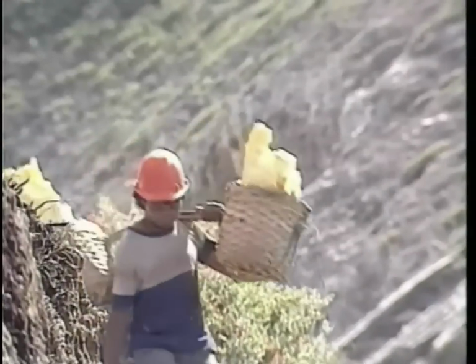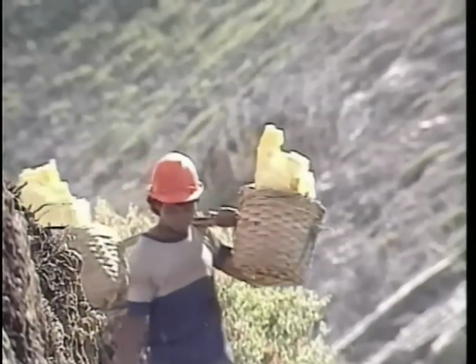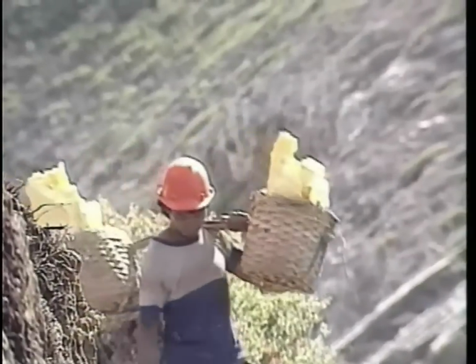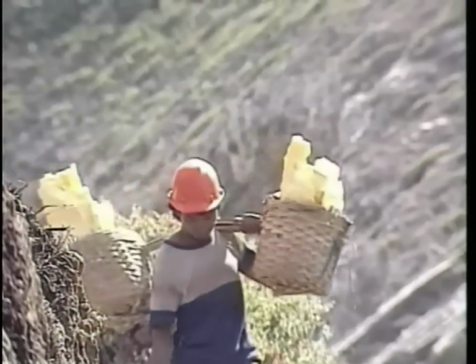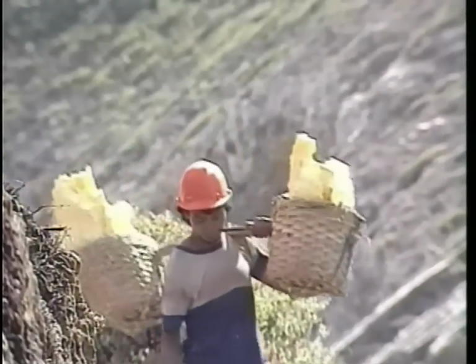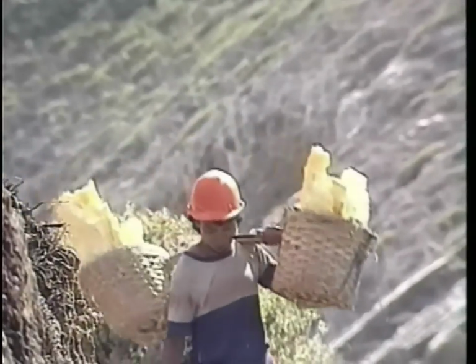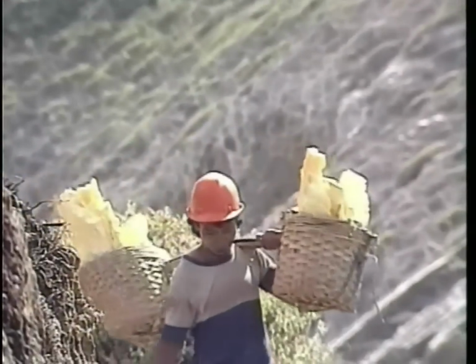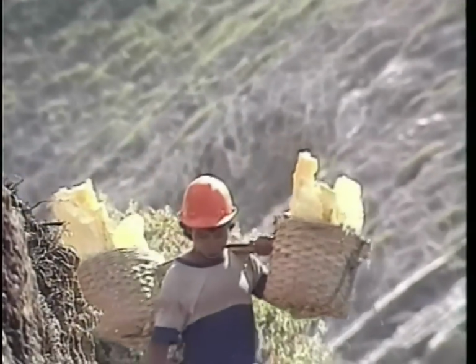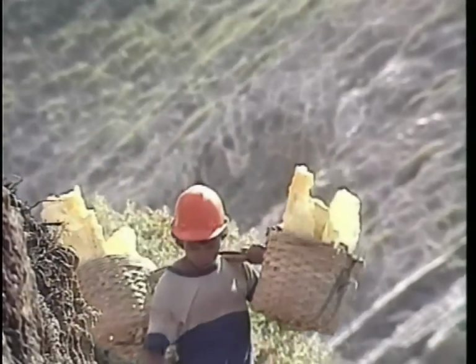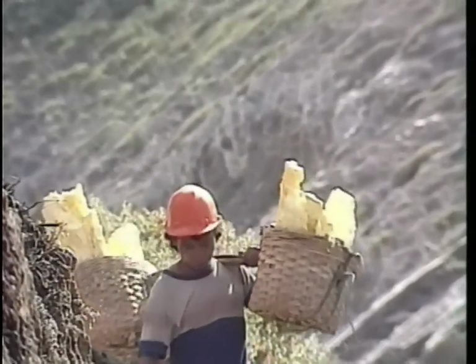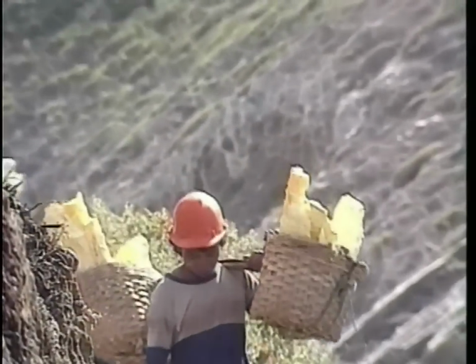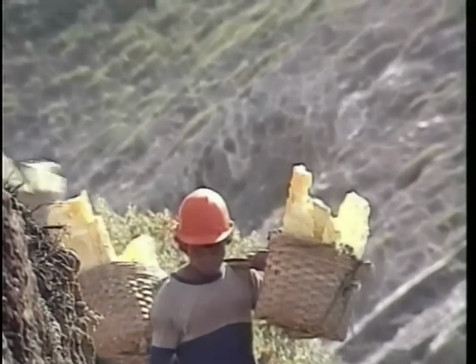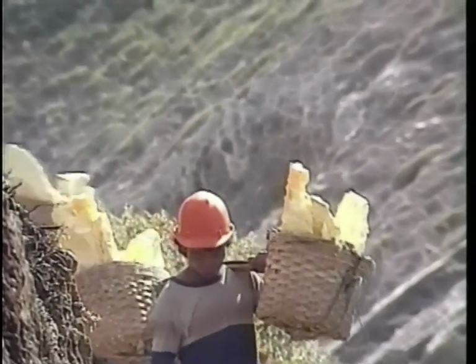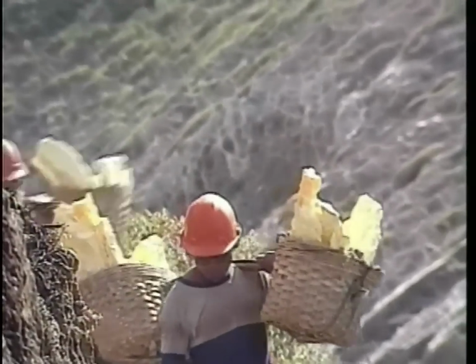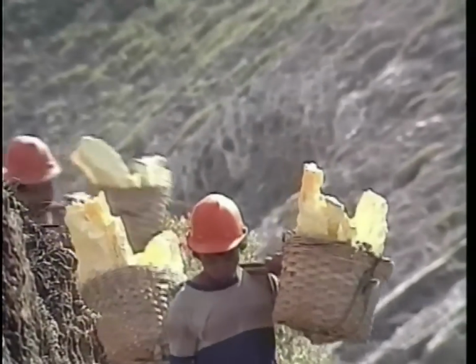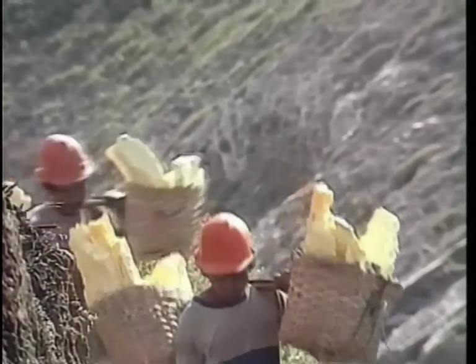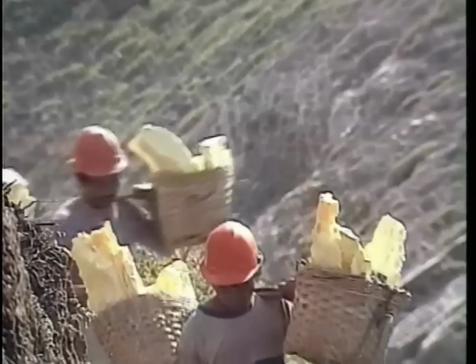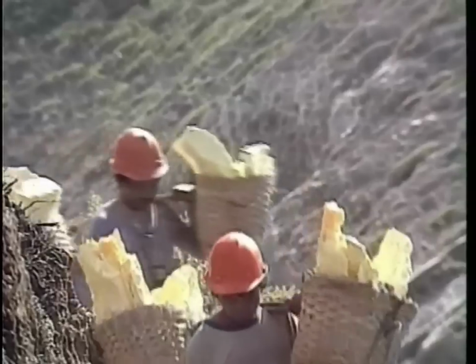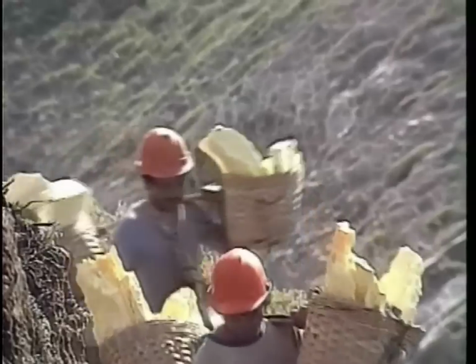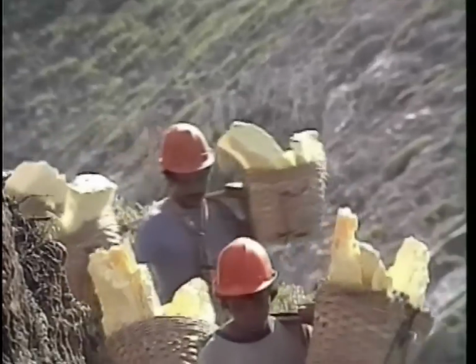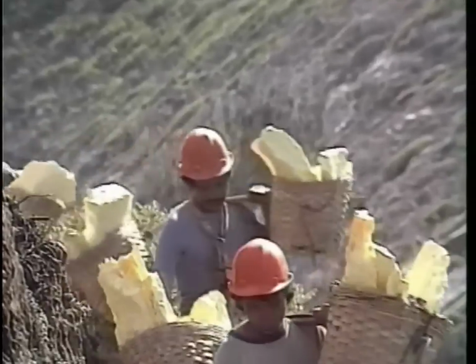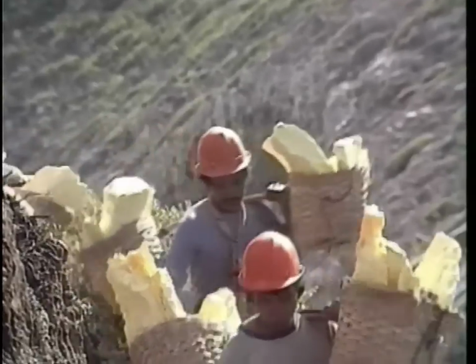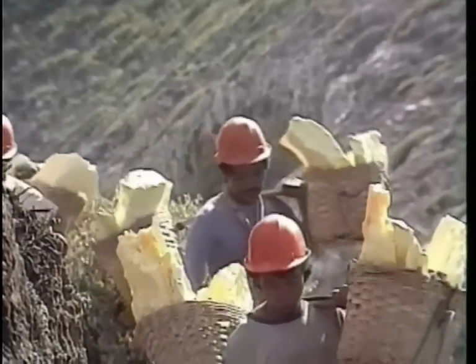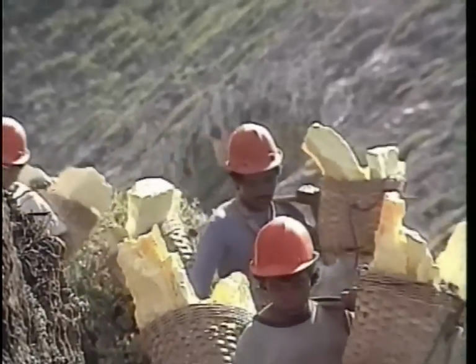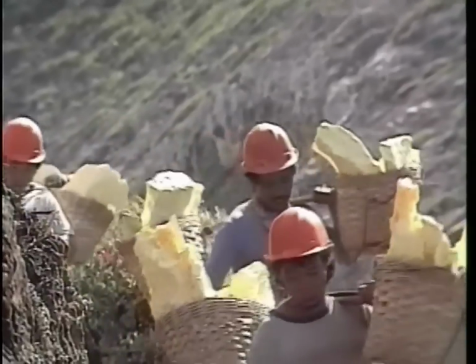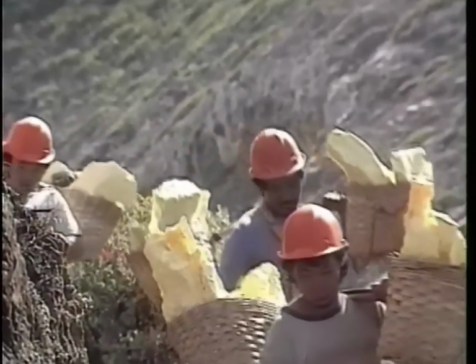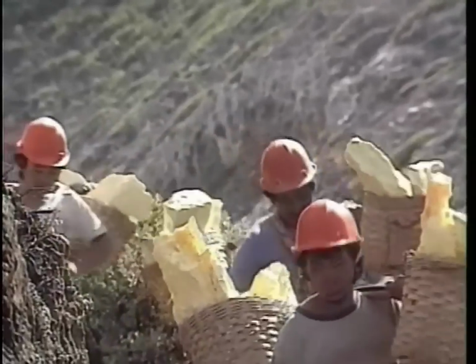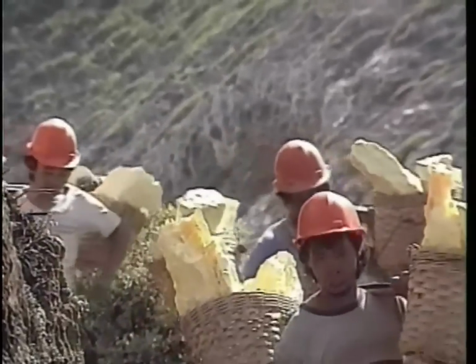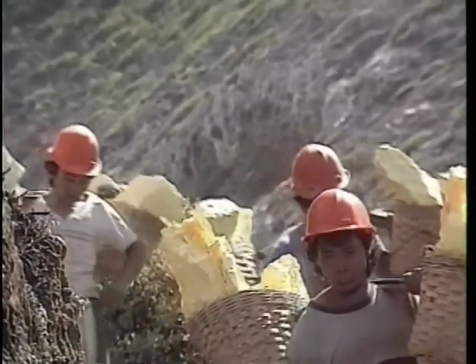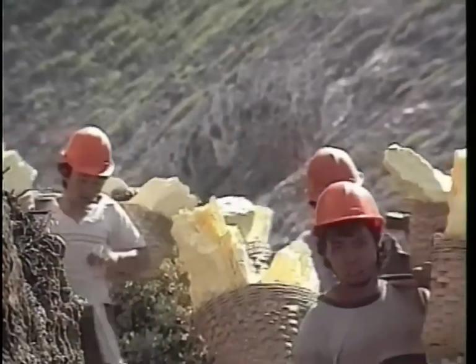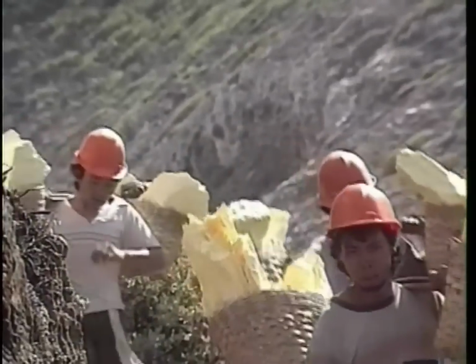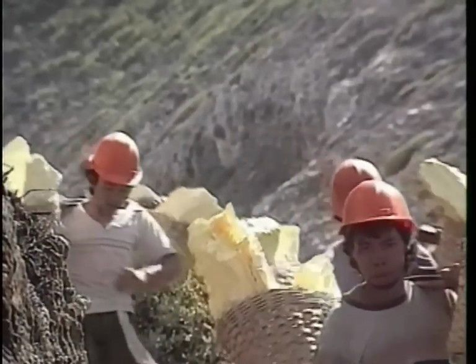The miners walk as quickly as they can back to their base, where the sulfur will be weighed.